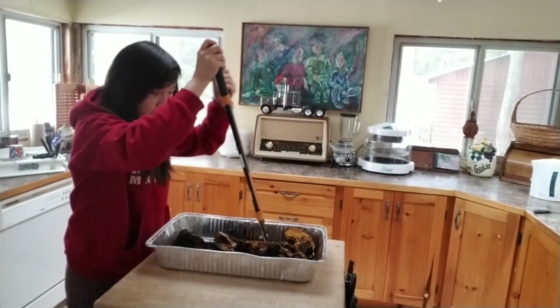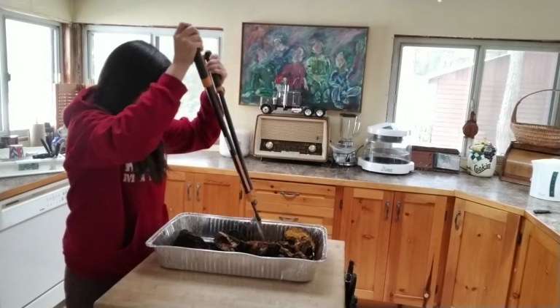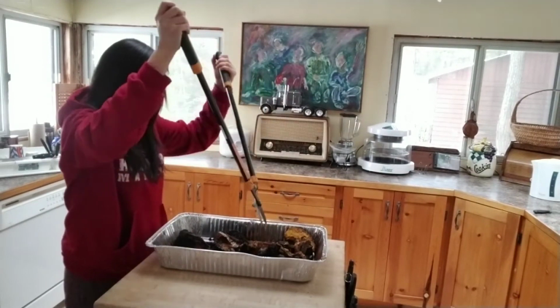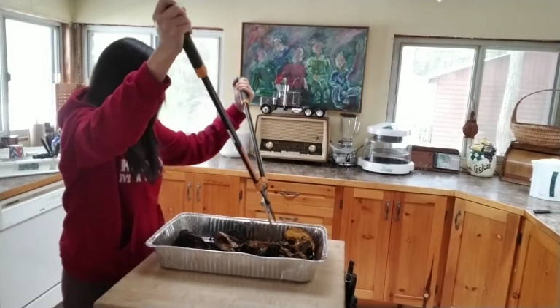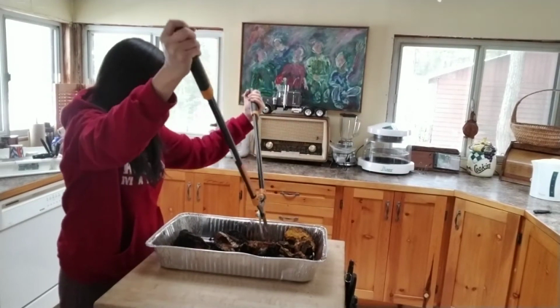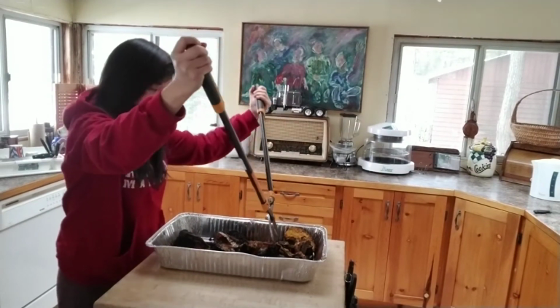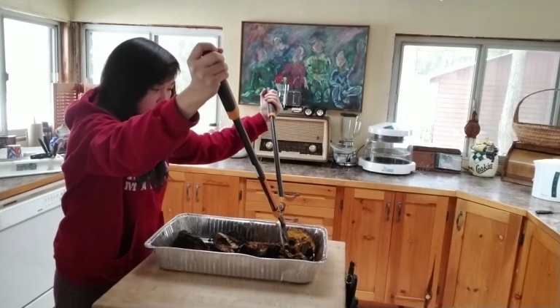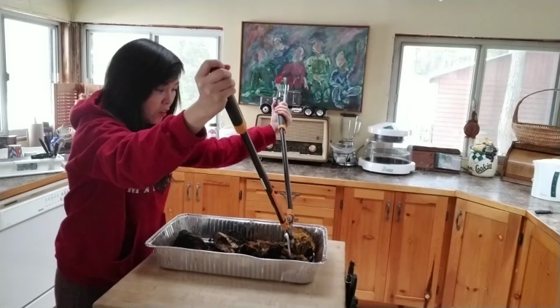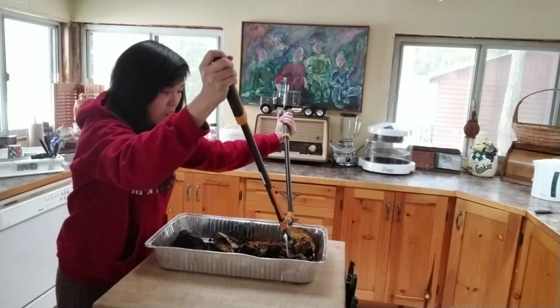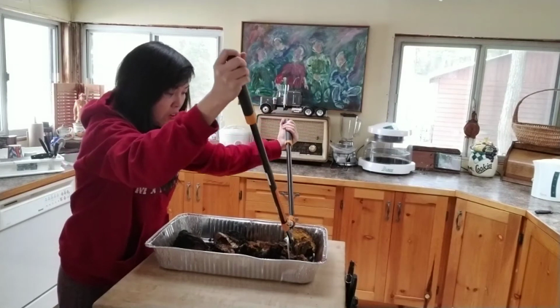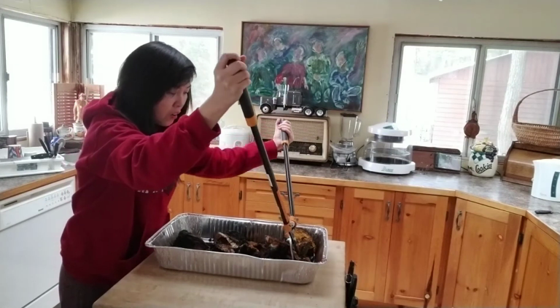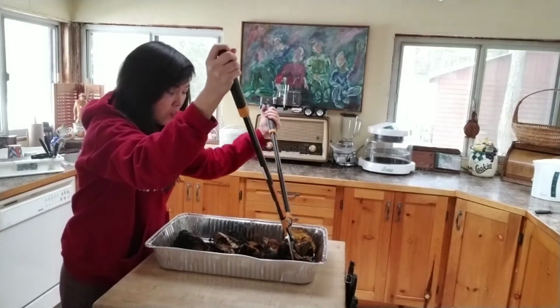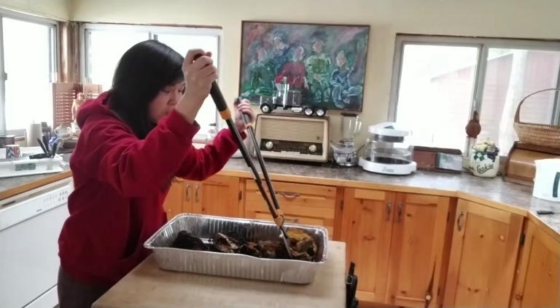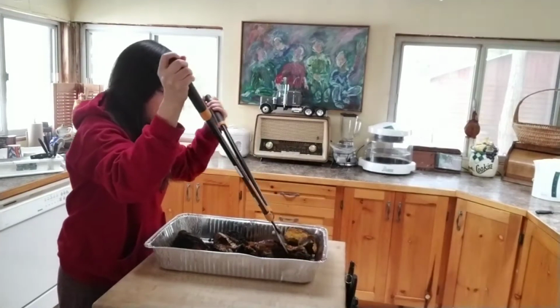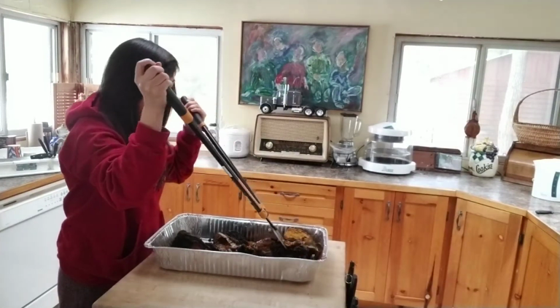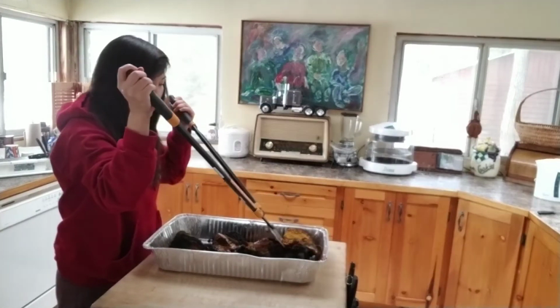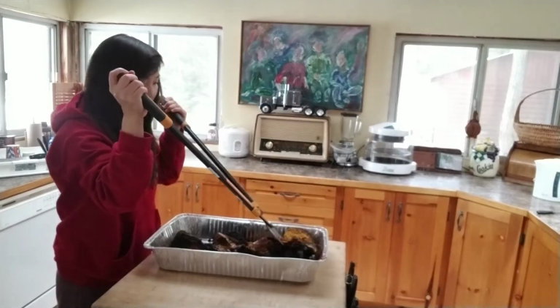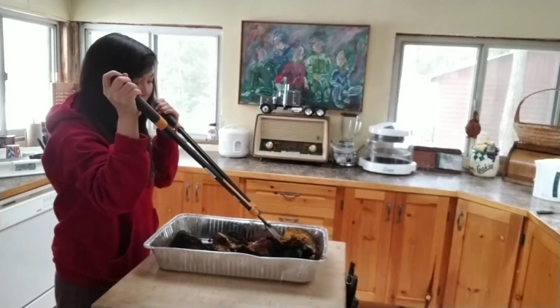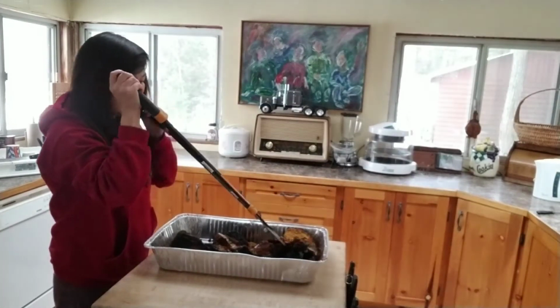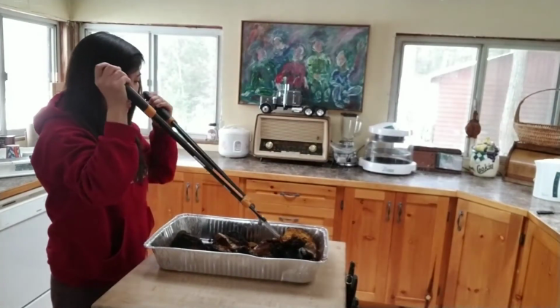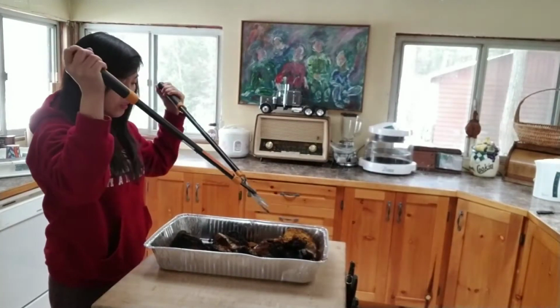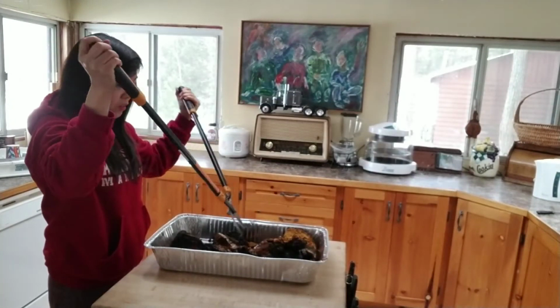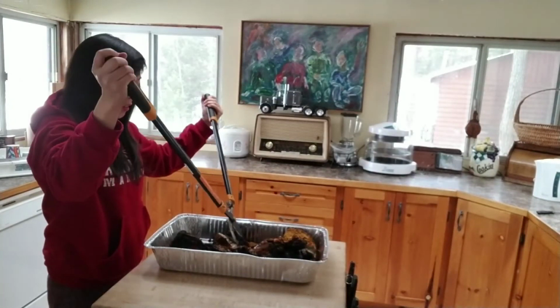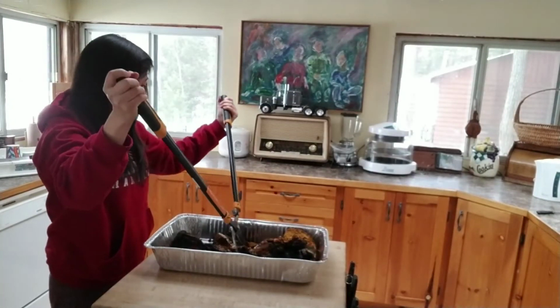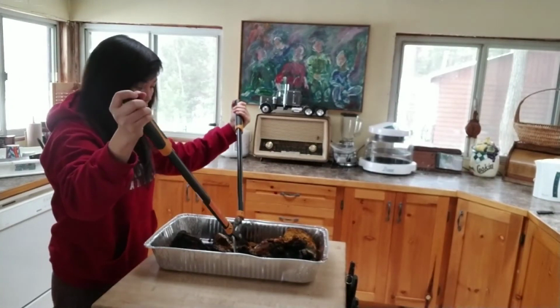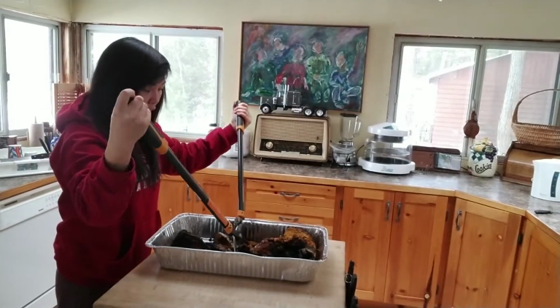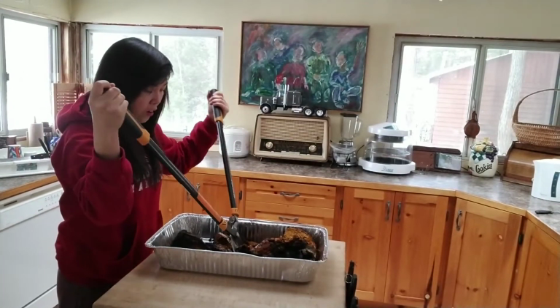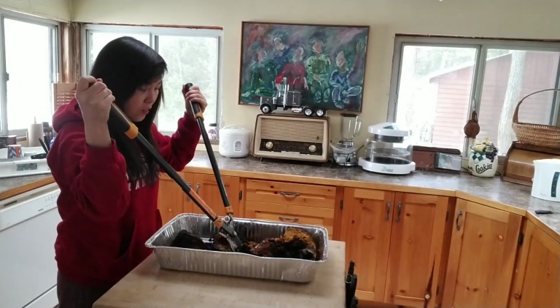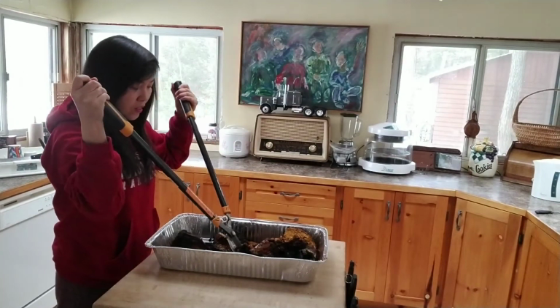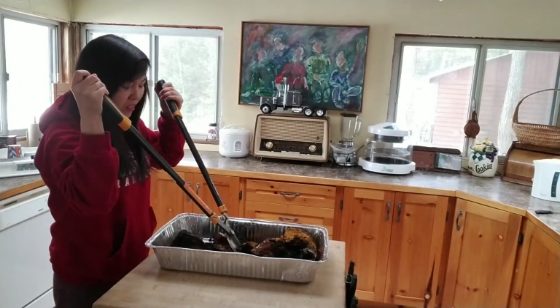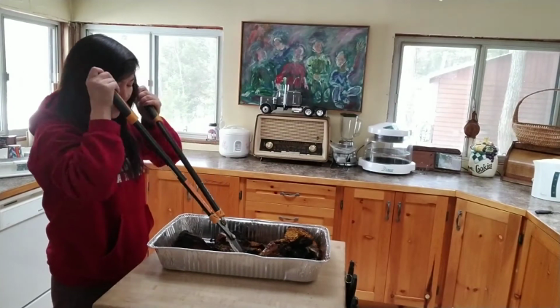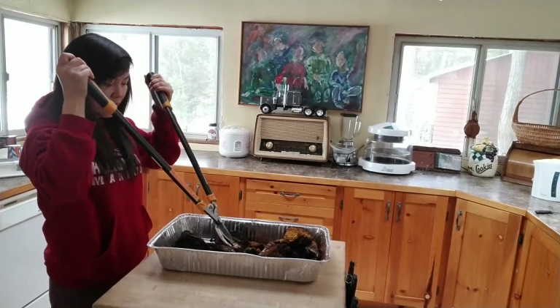Let's take a look. This is a good type of chaga.